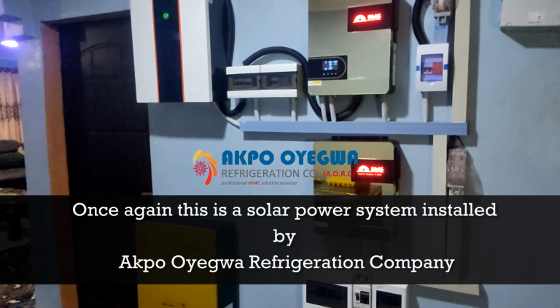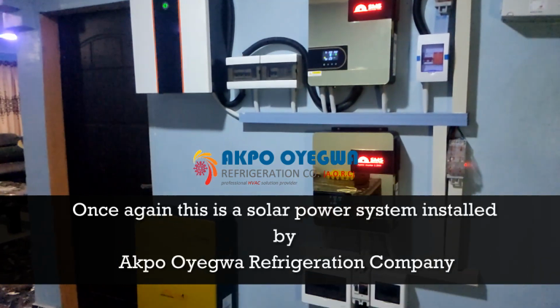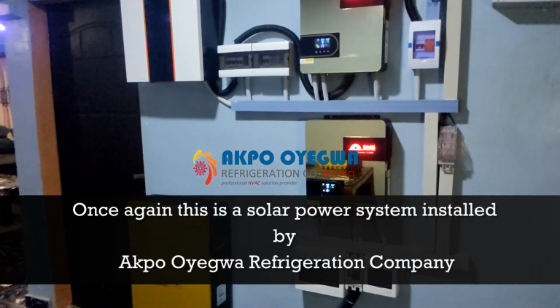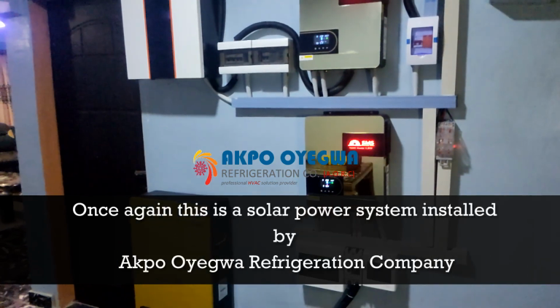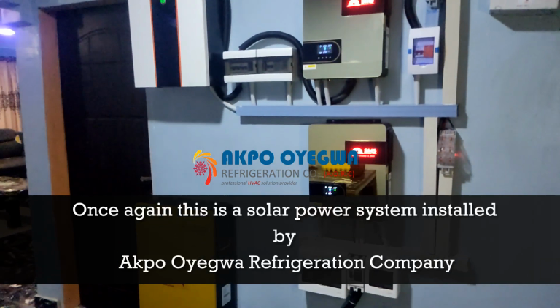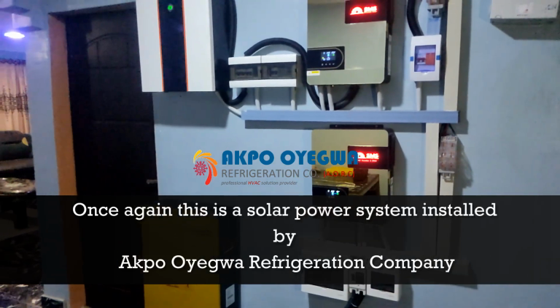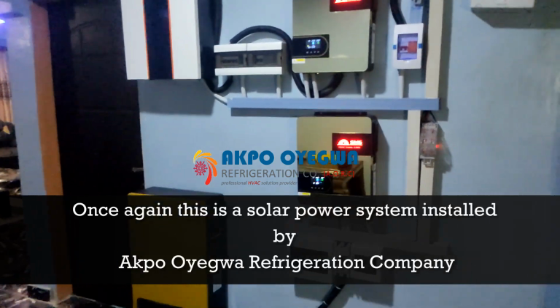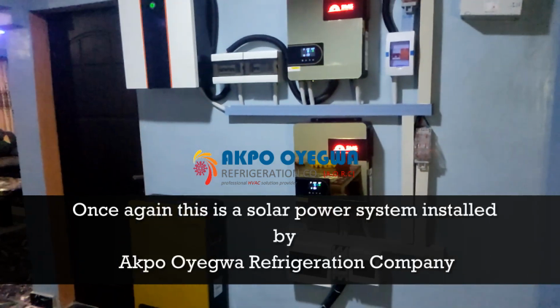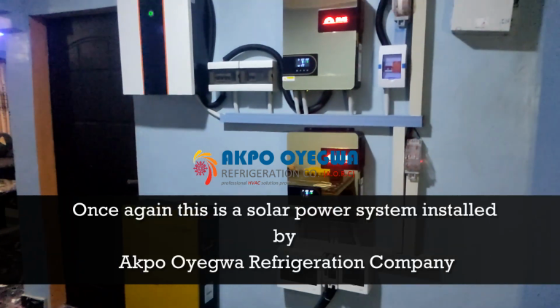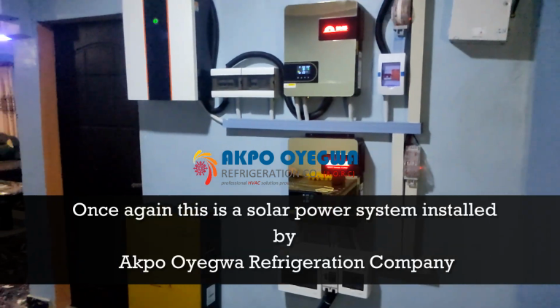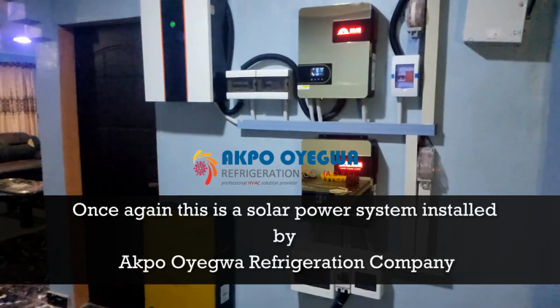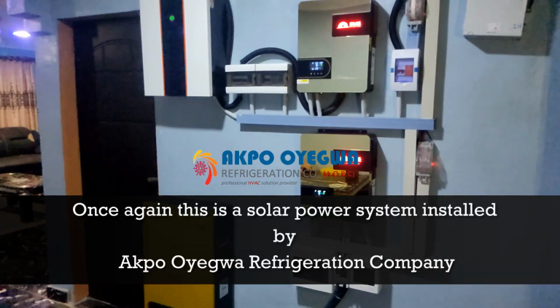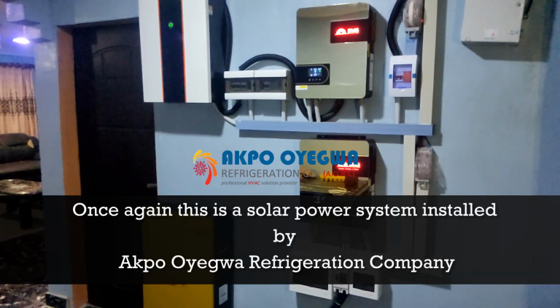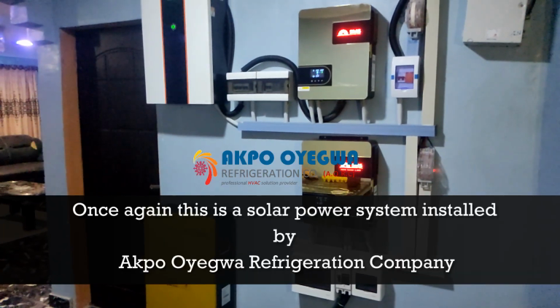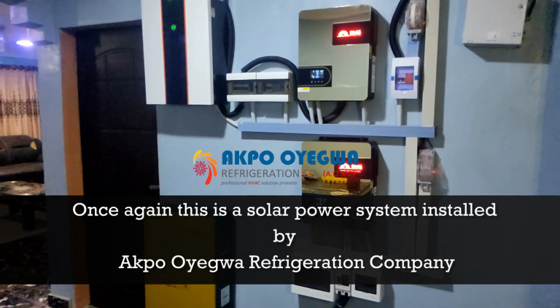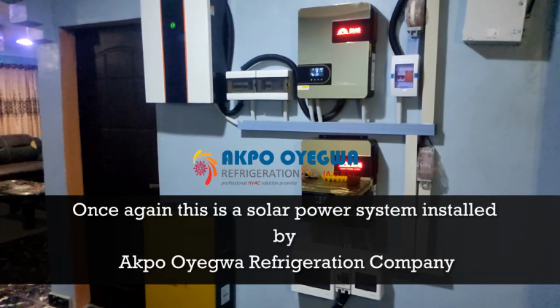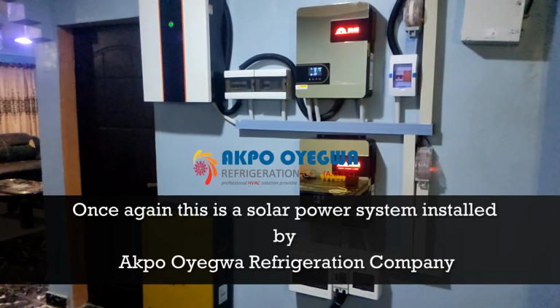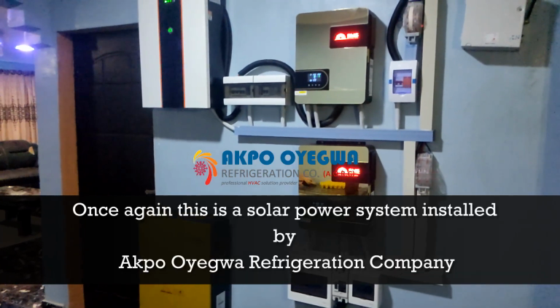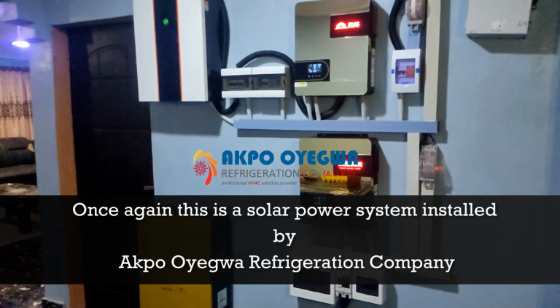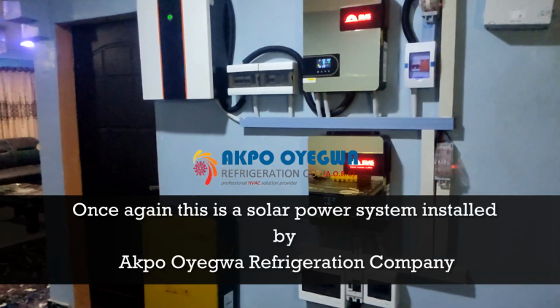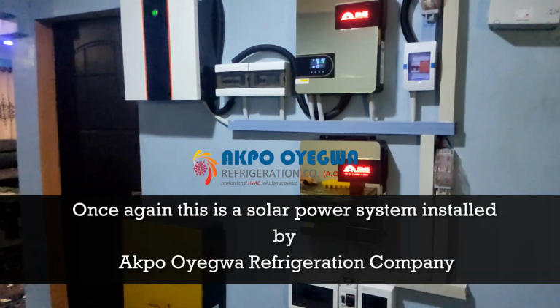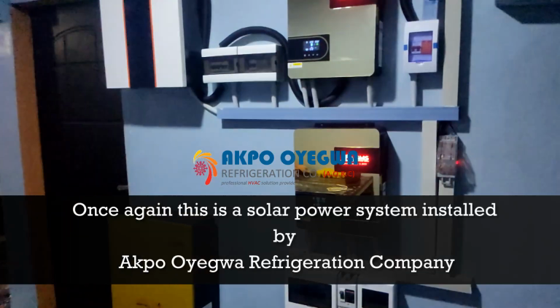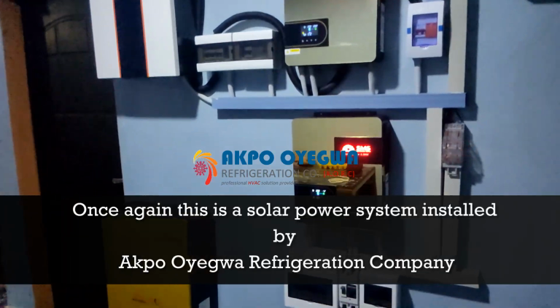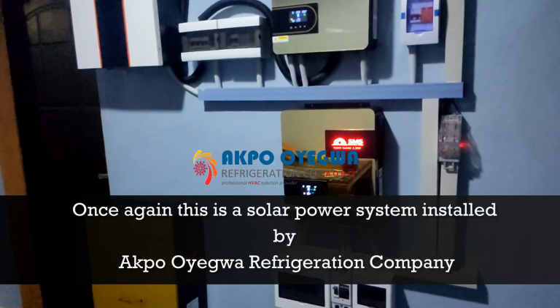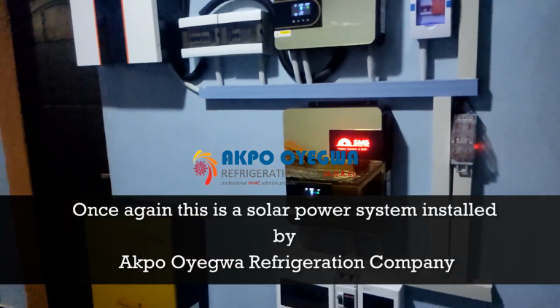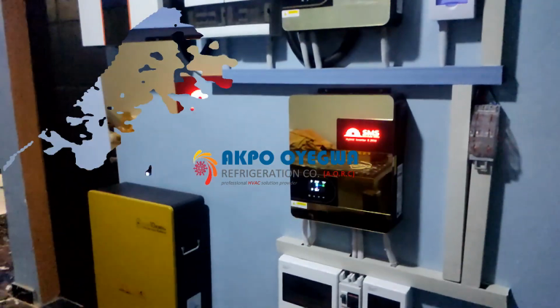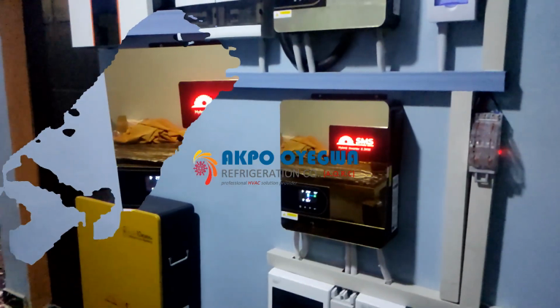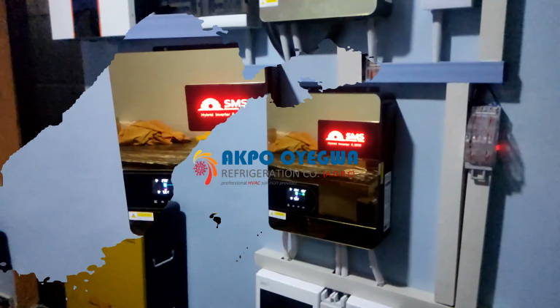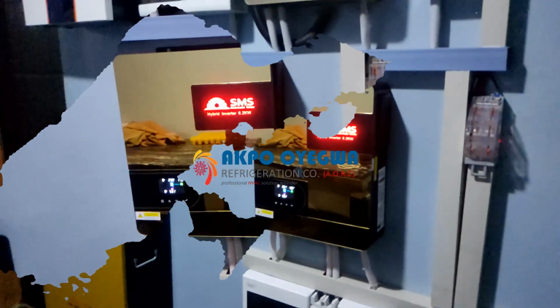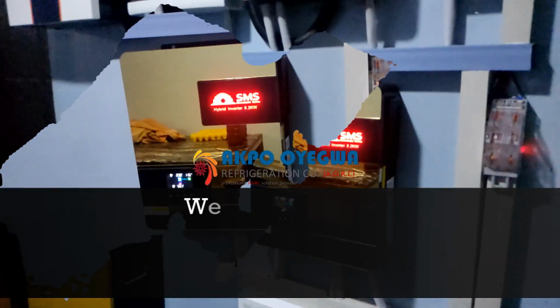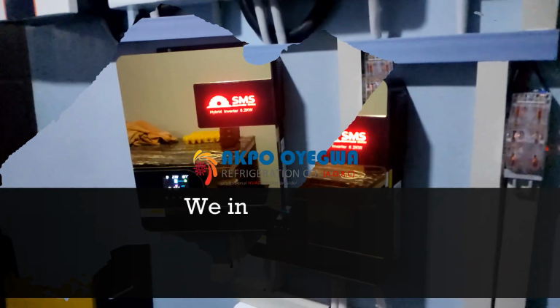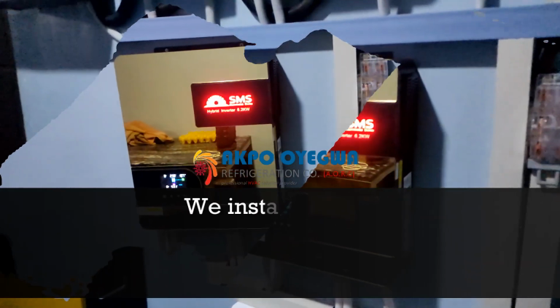Once again, this is a solar powered system installed by Aqua Oyegua Refrigeration Company.